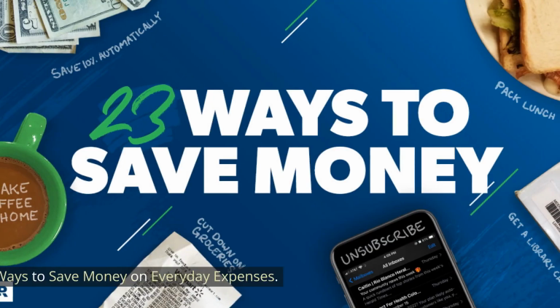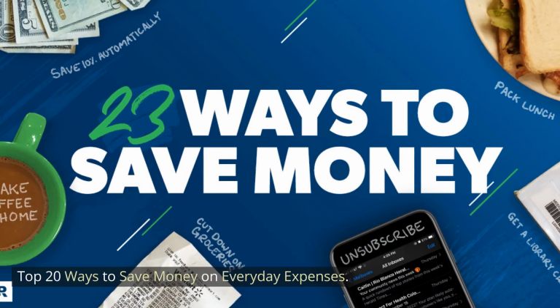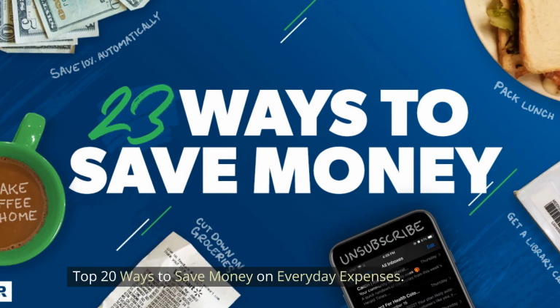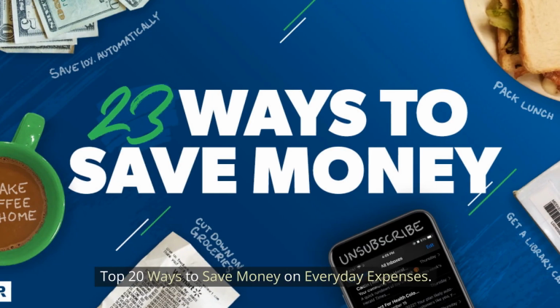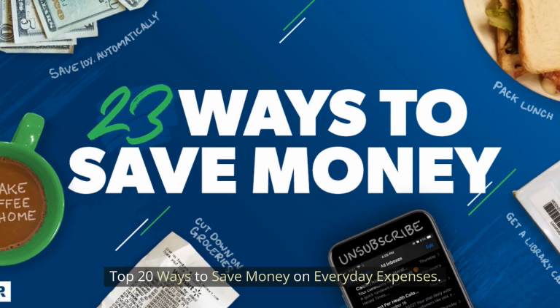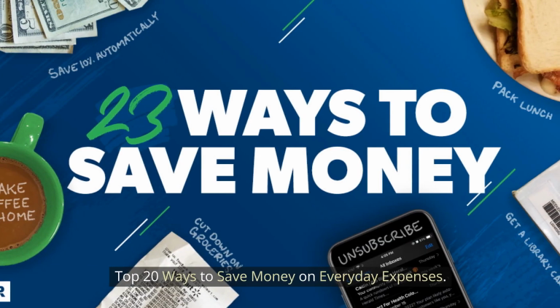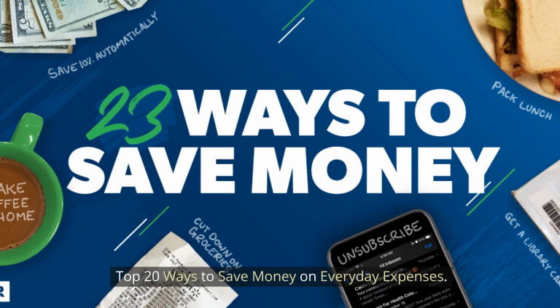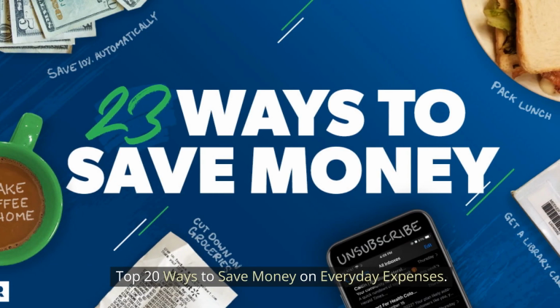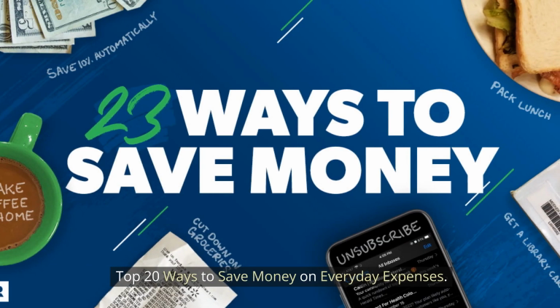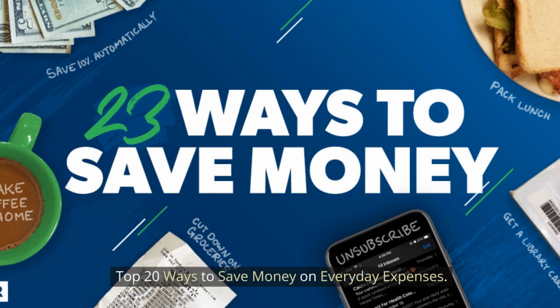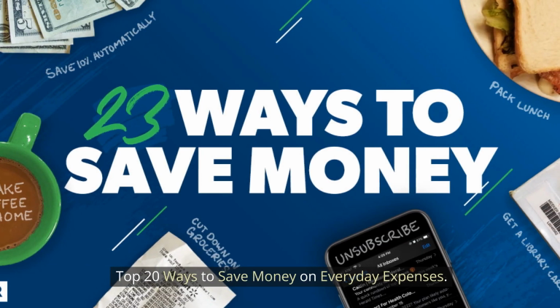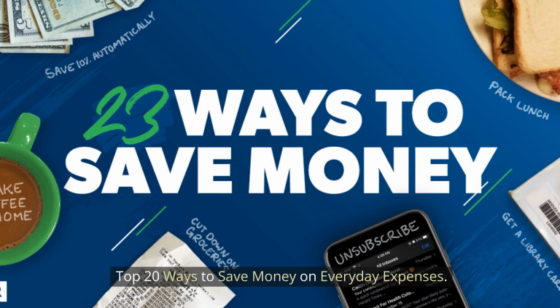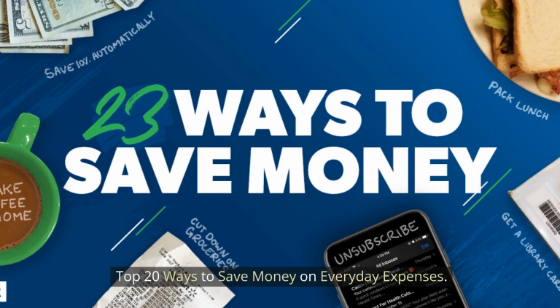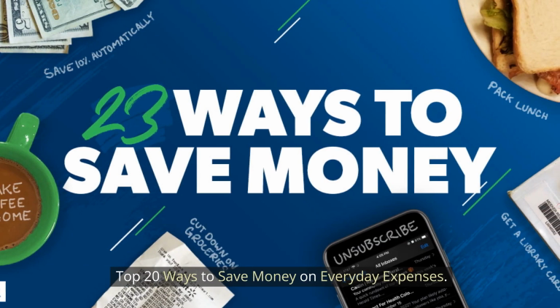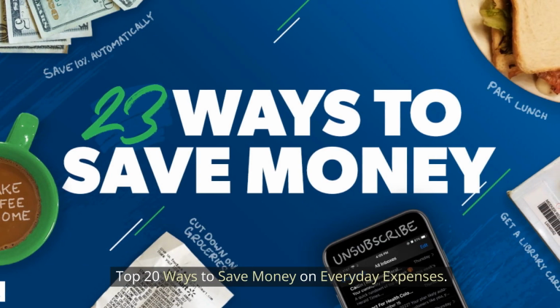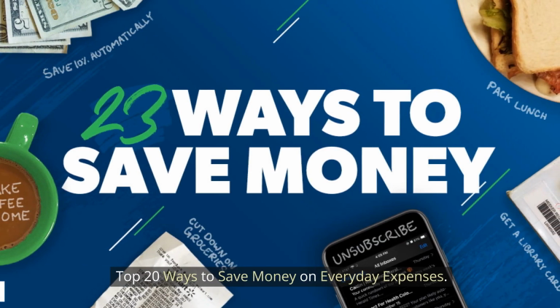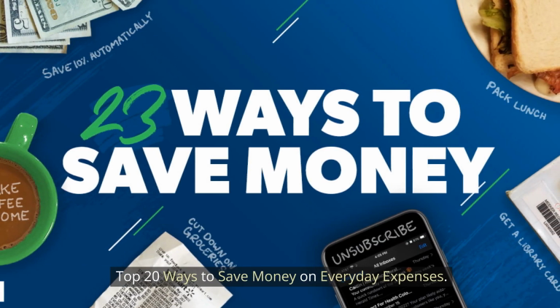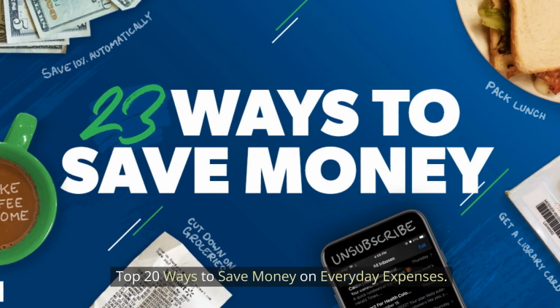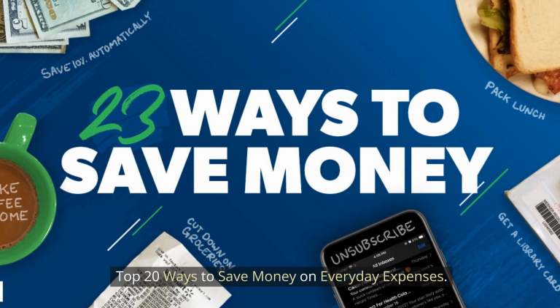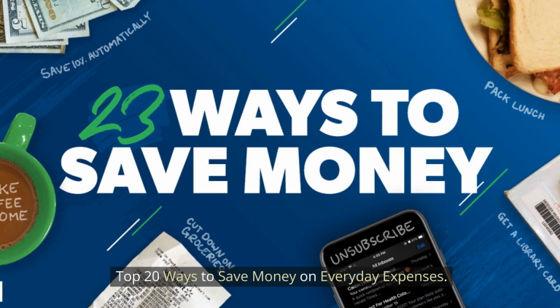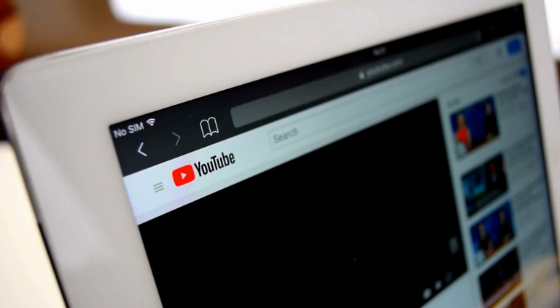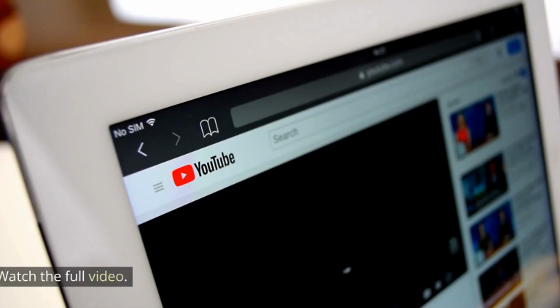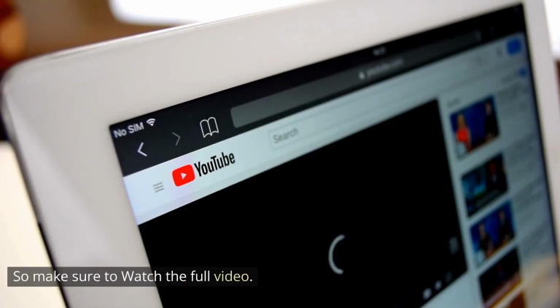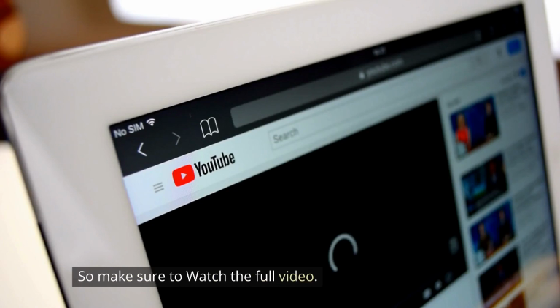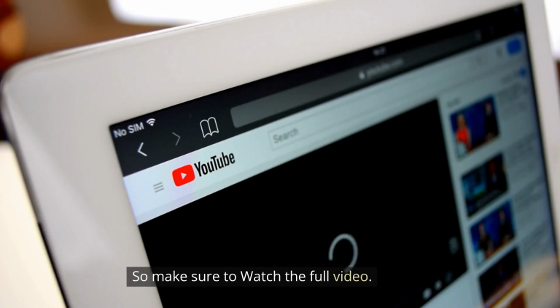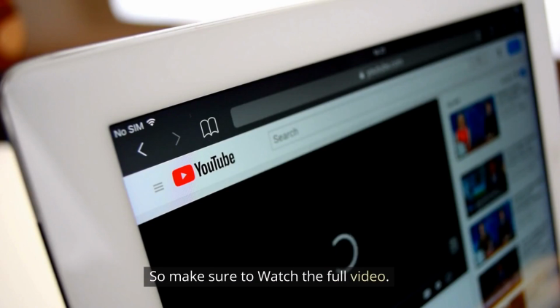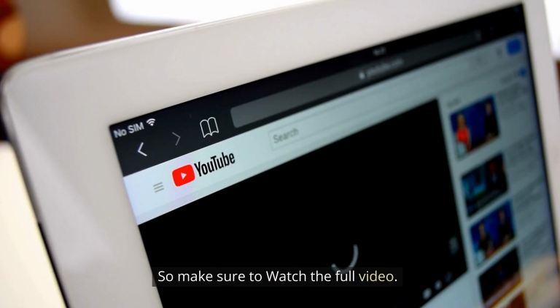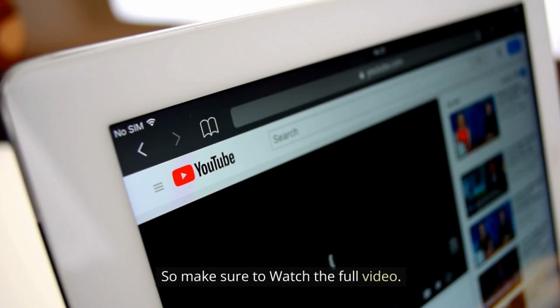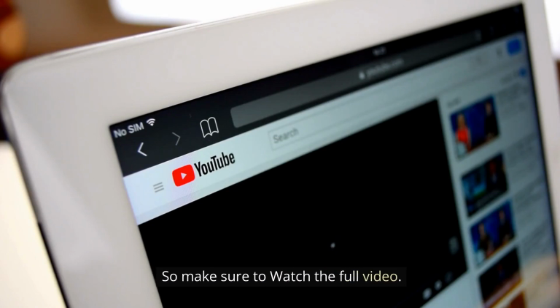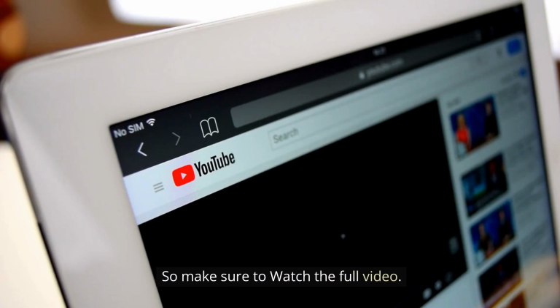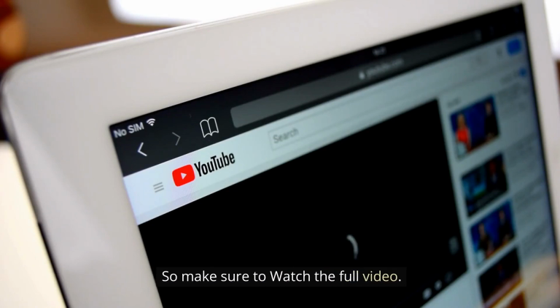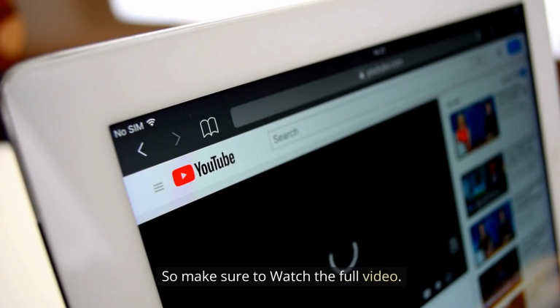Top 20 ways to save money on everyday expenses. Make sure to watch the full video.